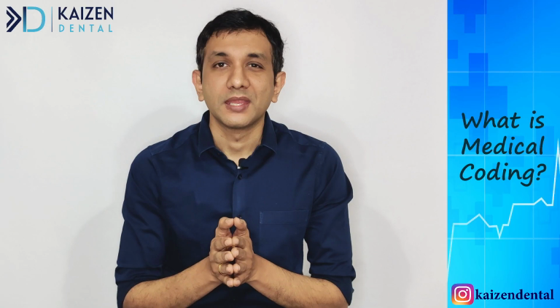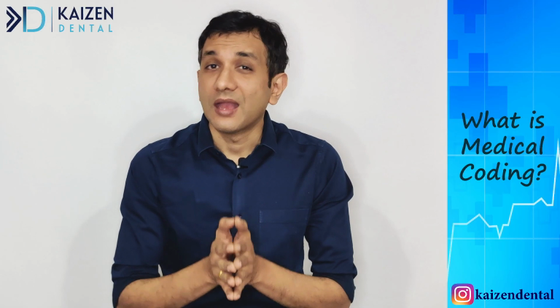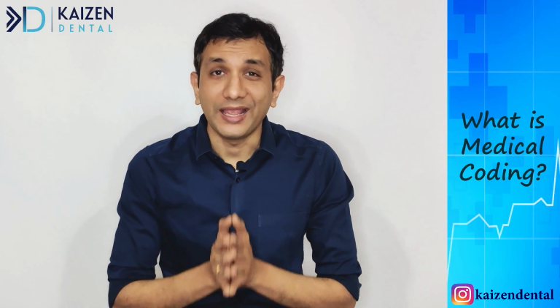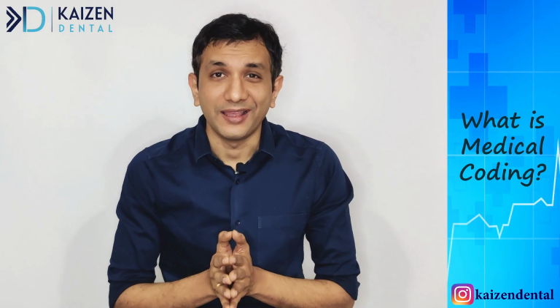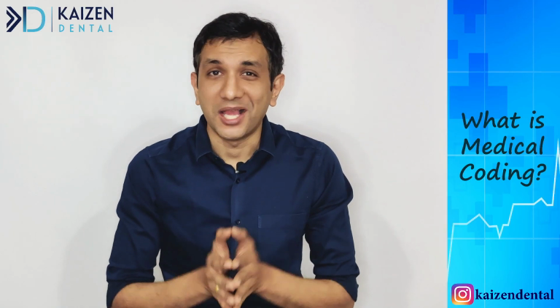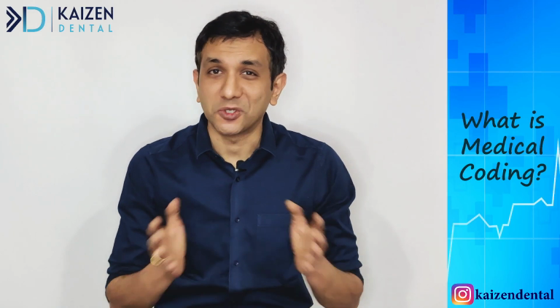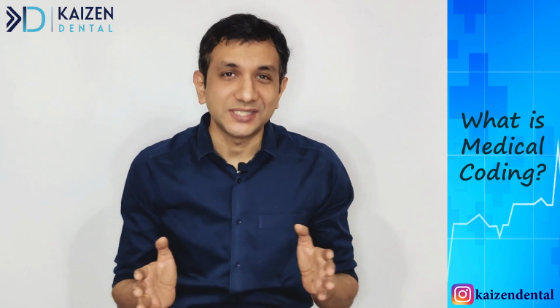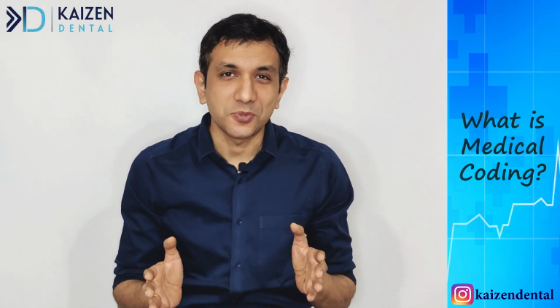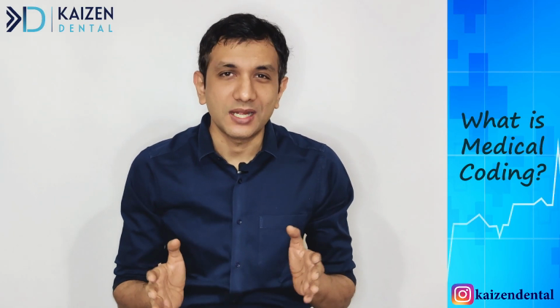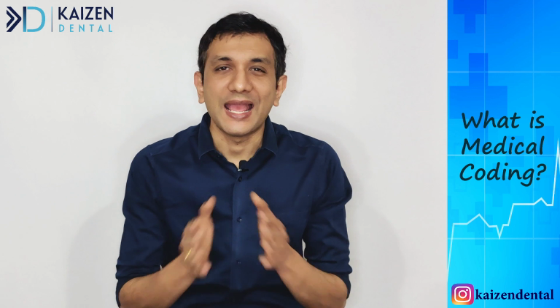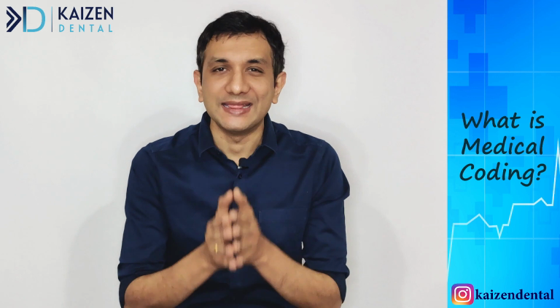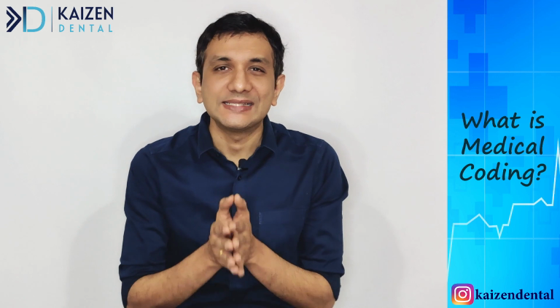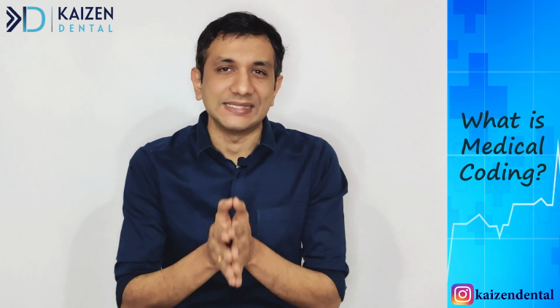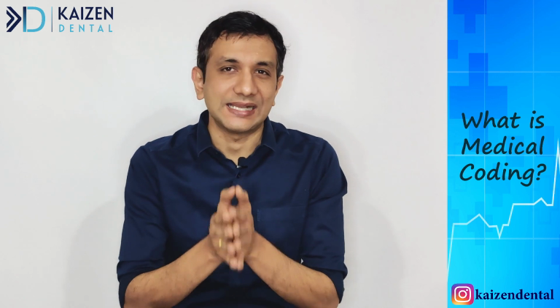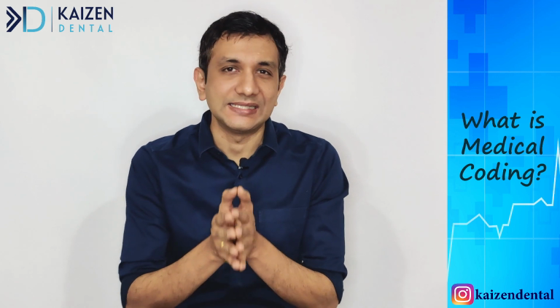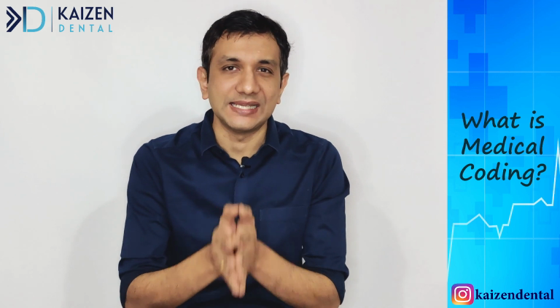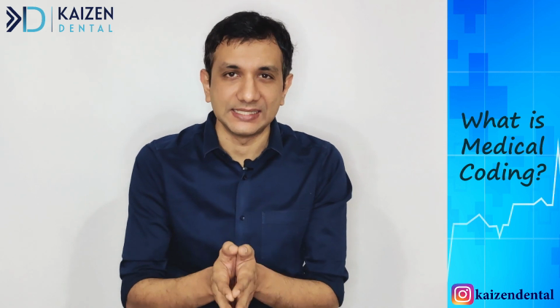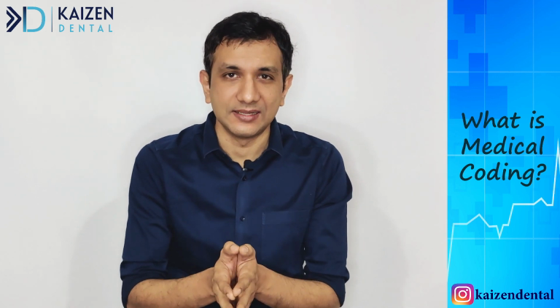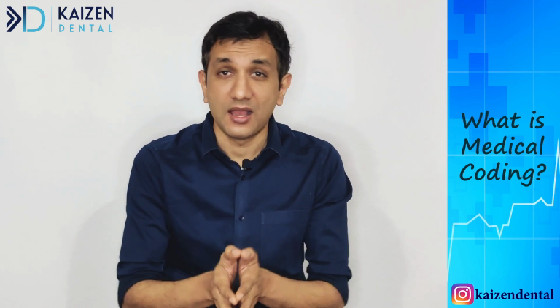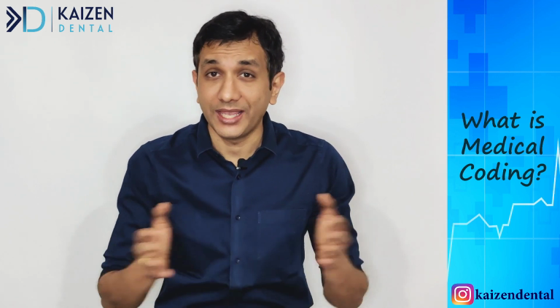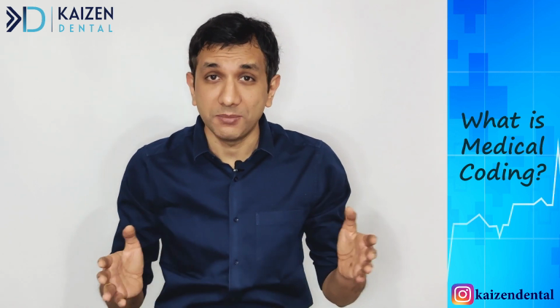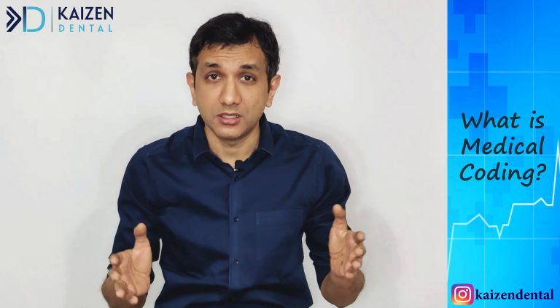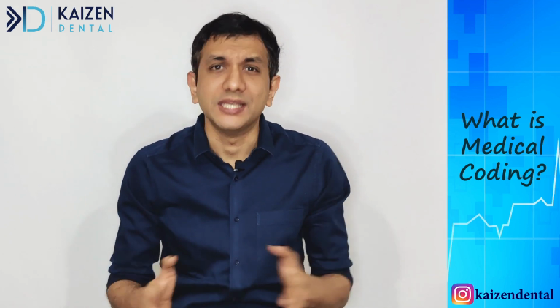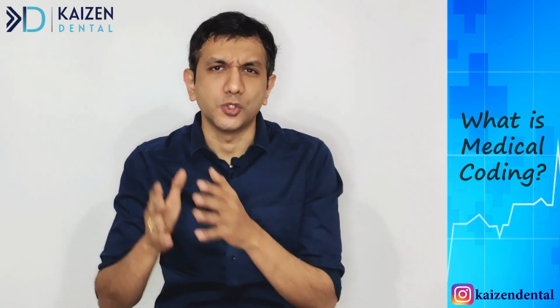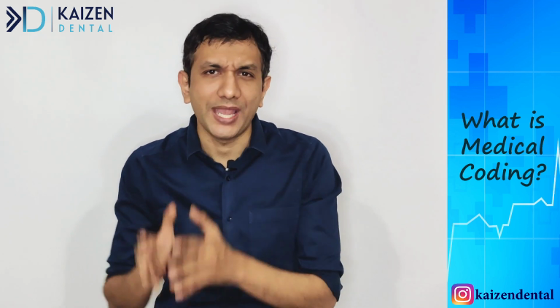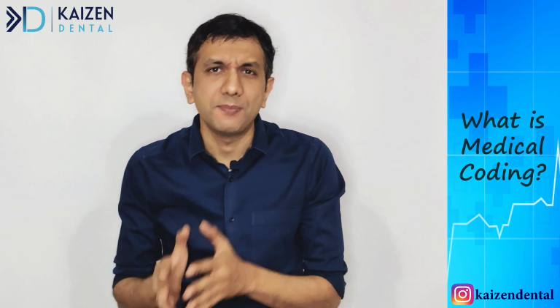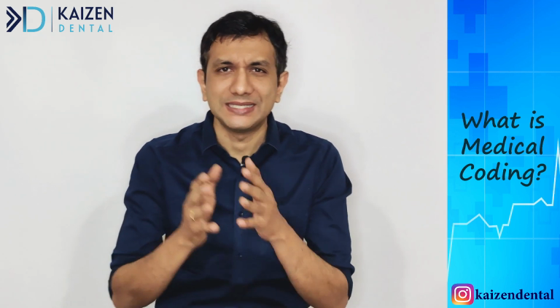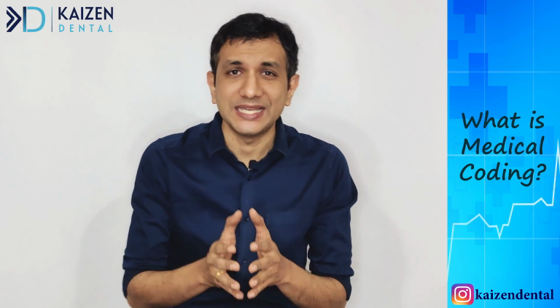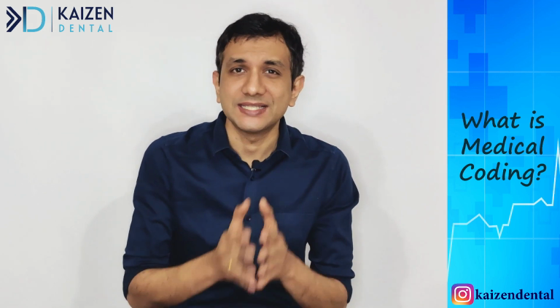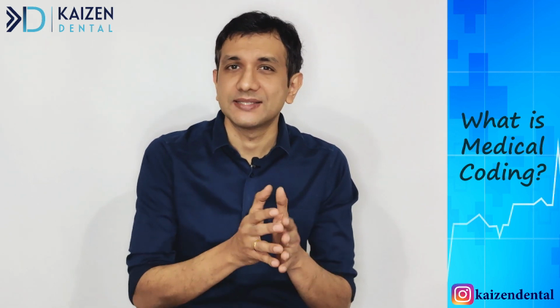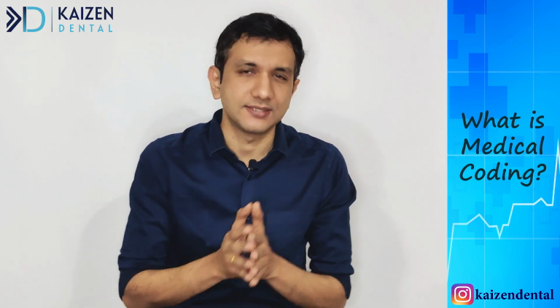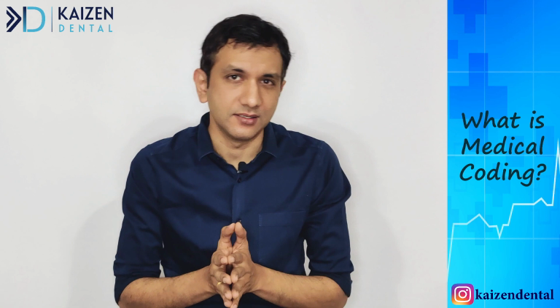Hi, I am Dr. Satish Kumar and this is Kaizen Dental. Our aim here is to help dentists succeed.